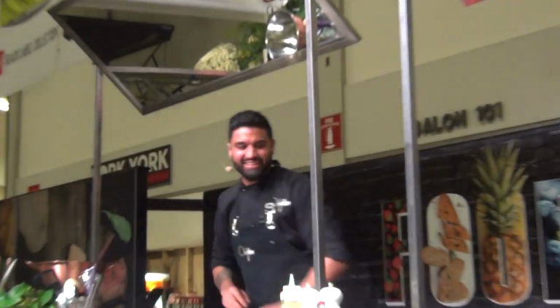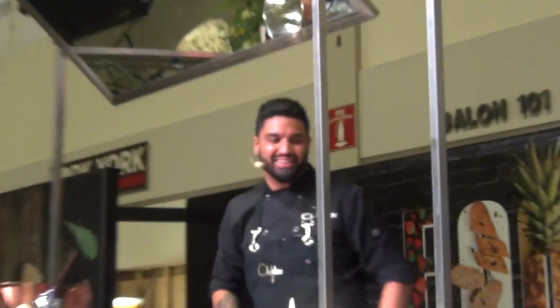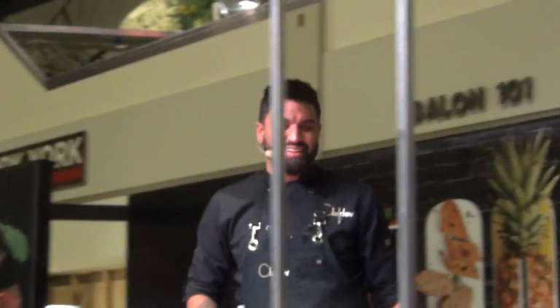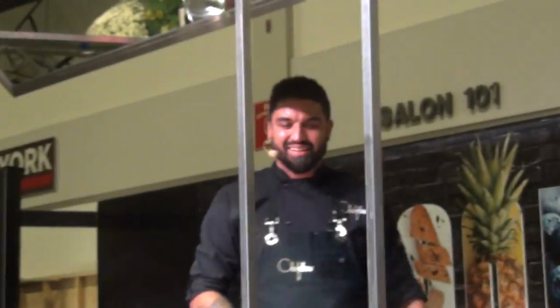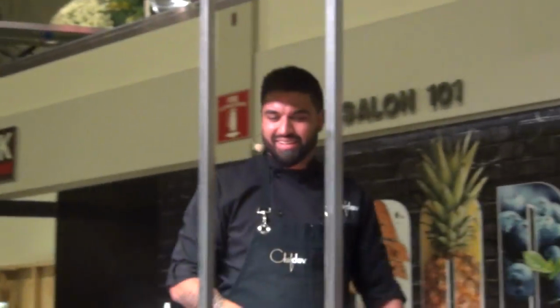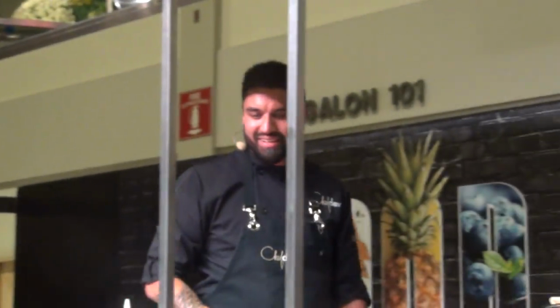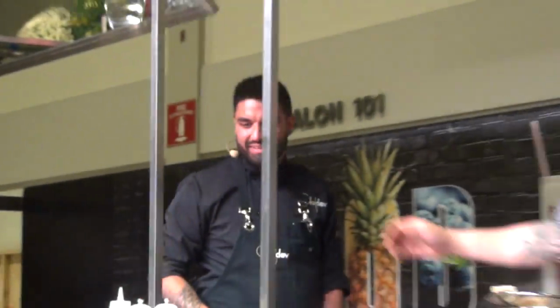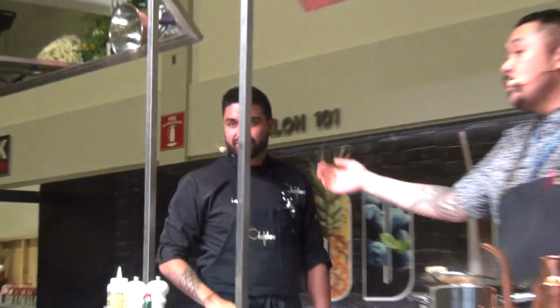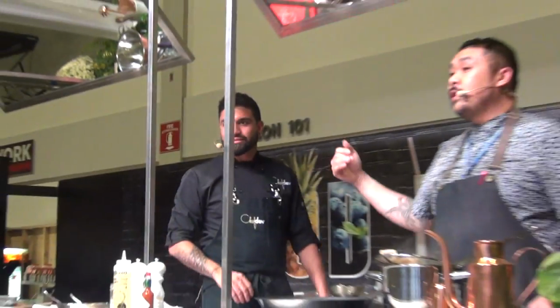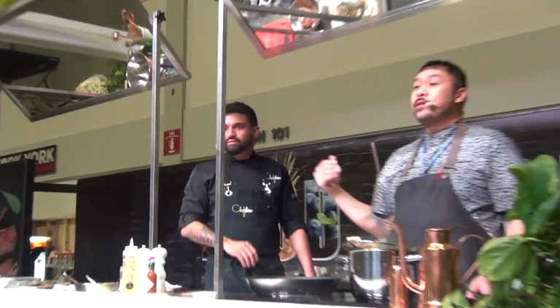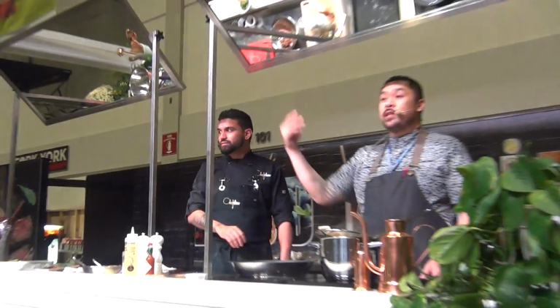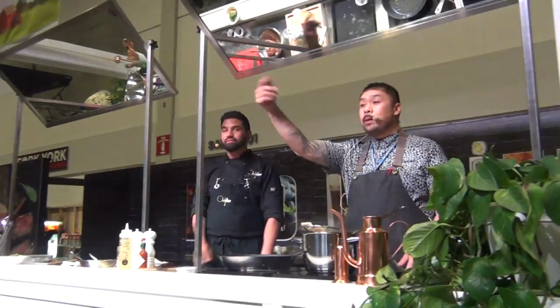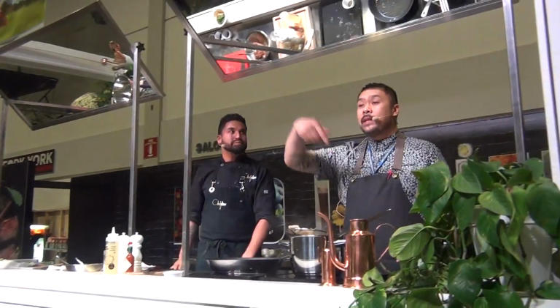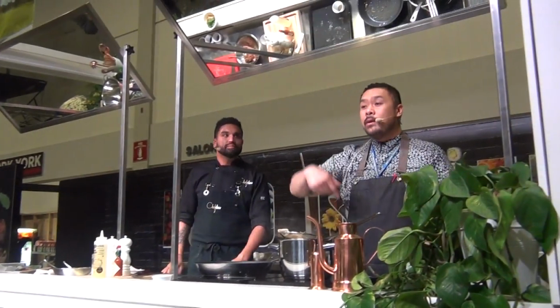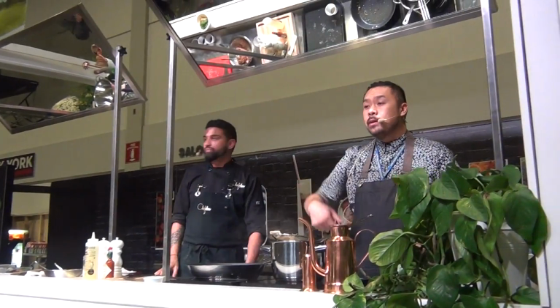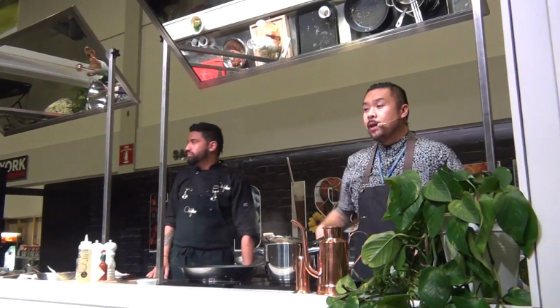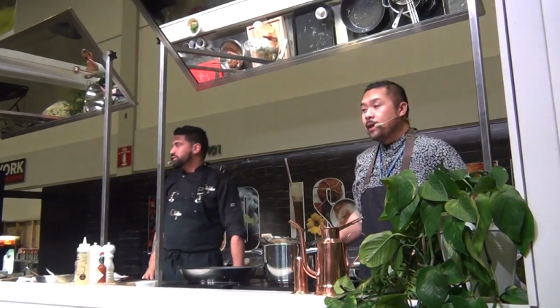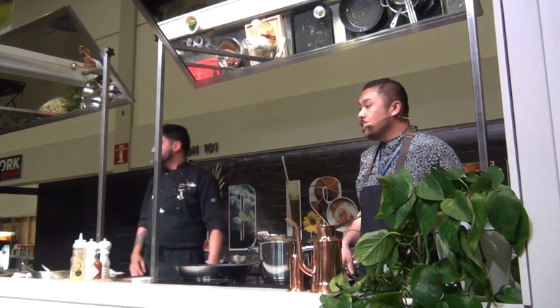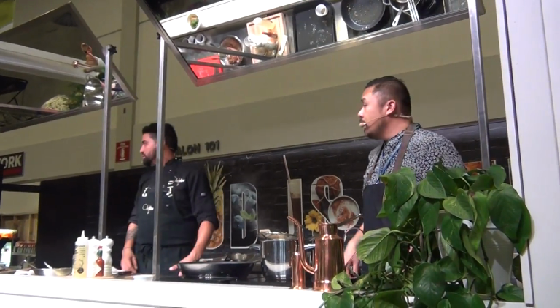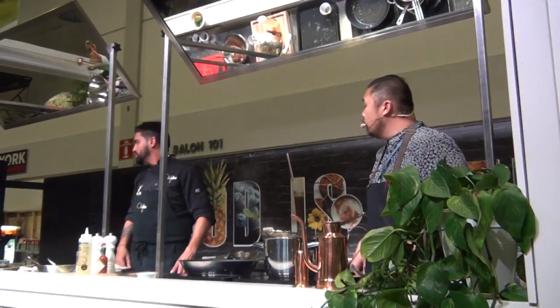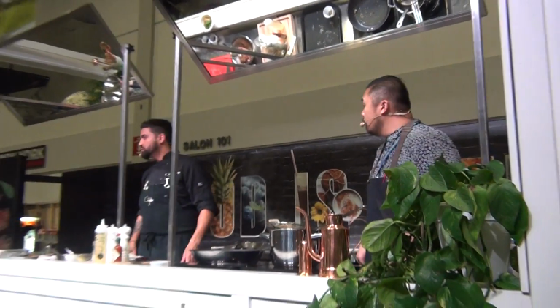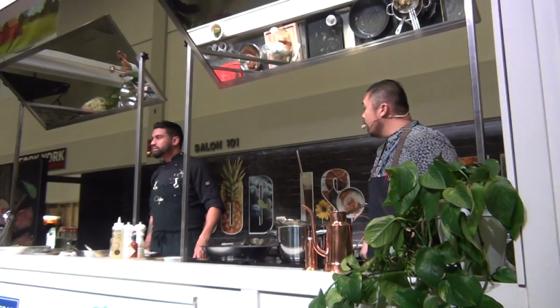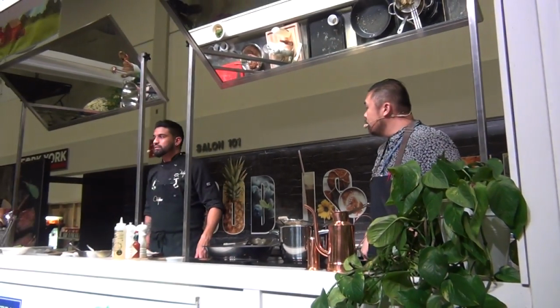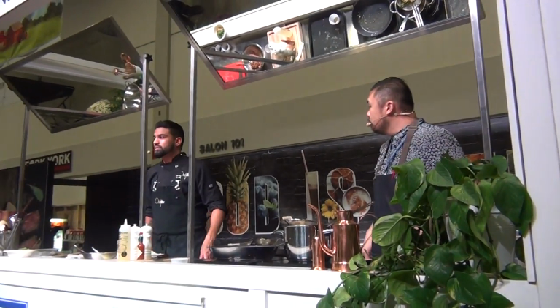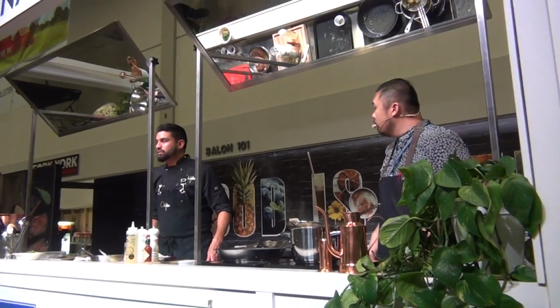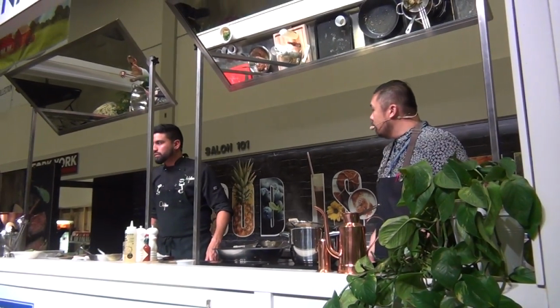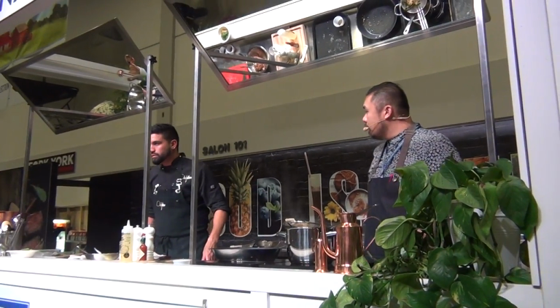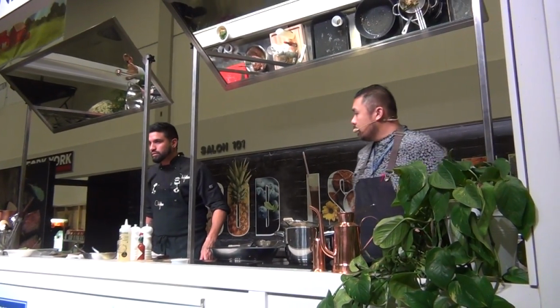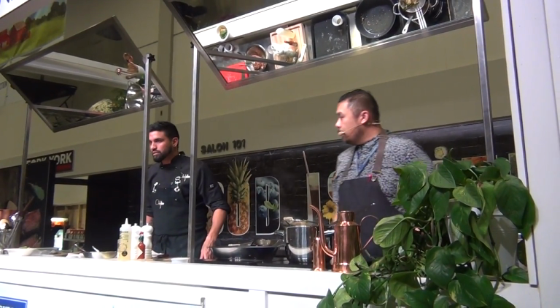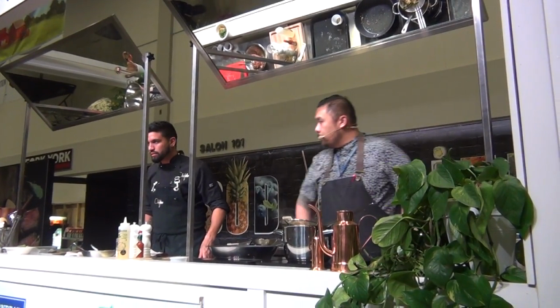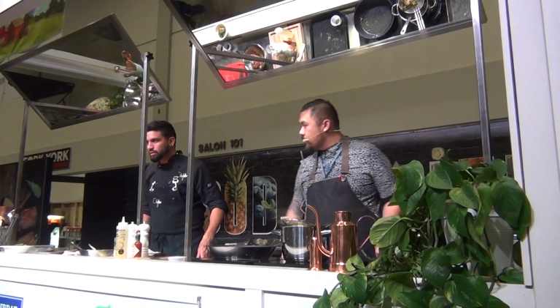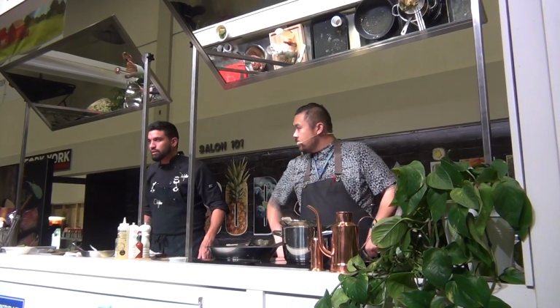Thank you so much. Chef Devon's going to come down and eat with you guys, and maybe take a couple pictures and do a couple fun things like that.